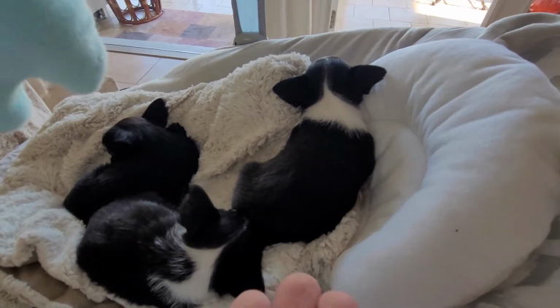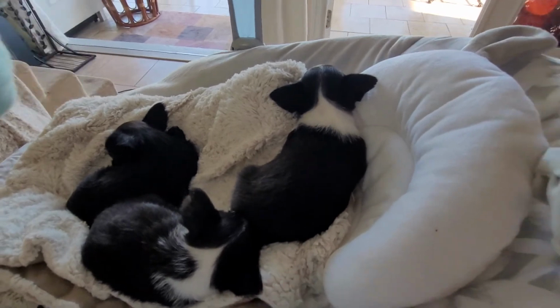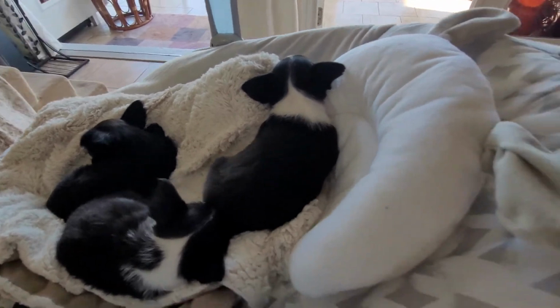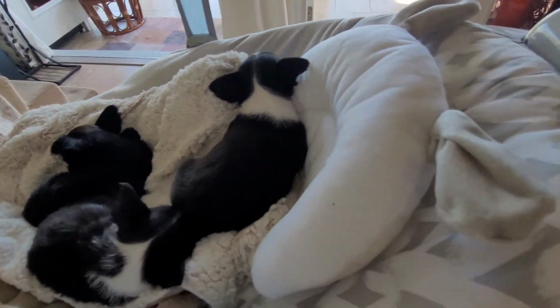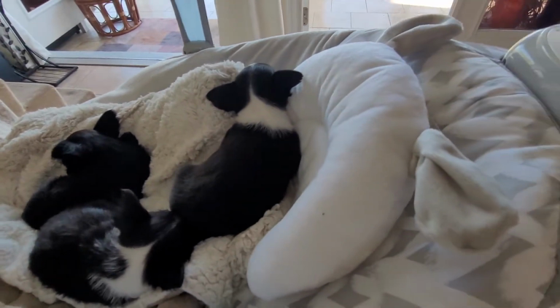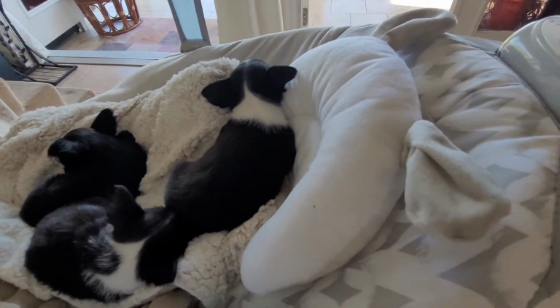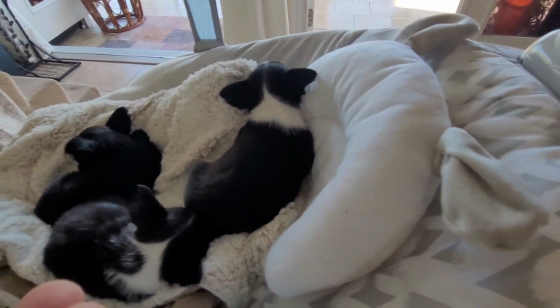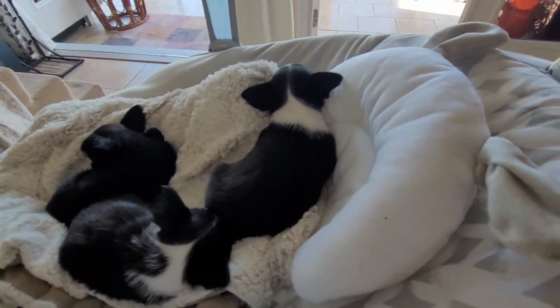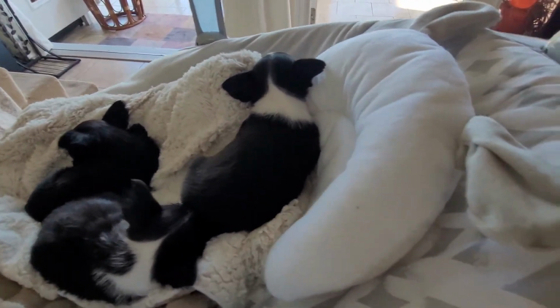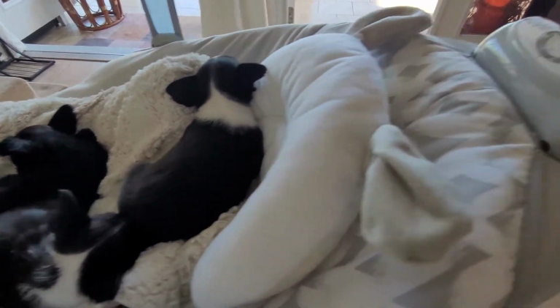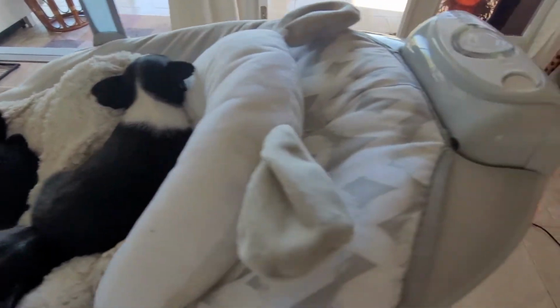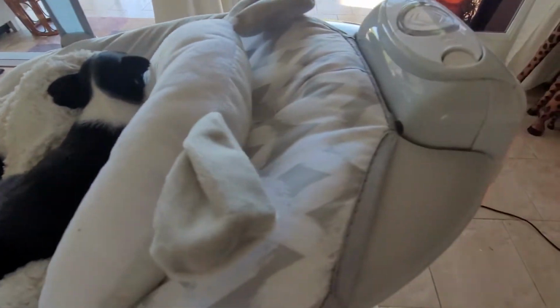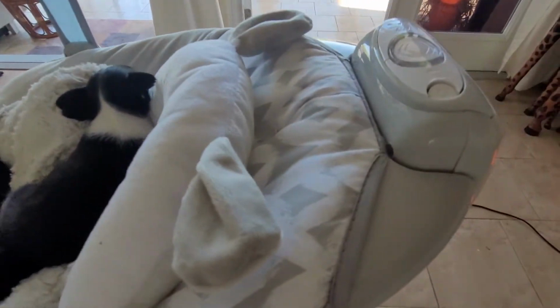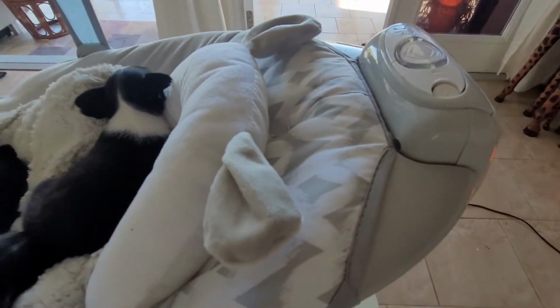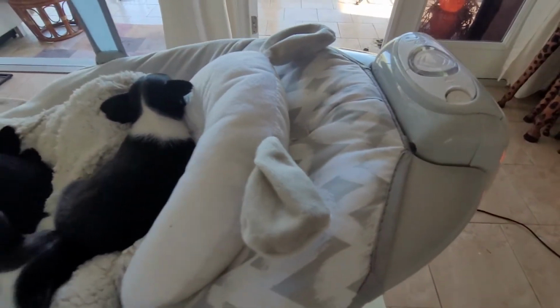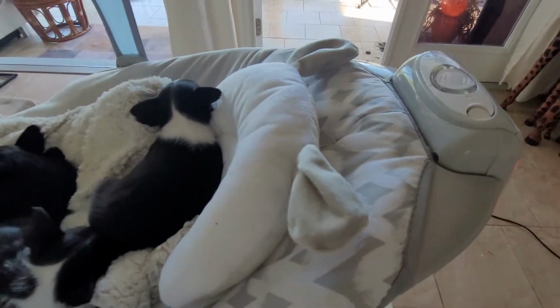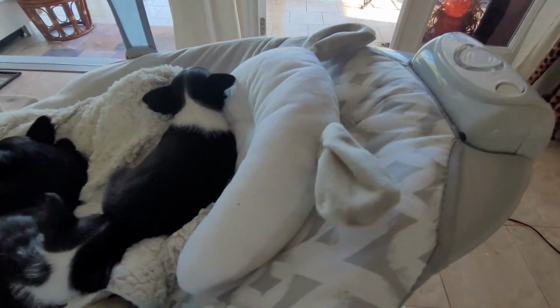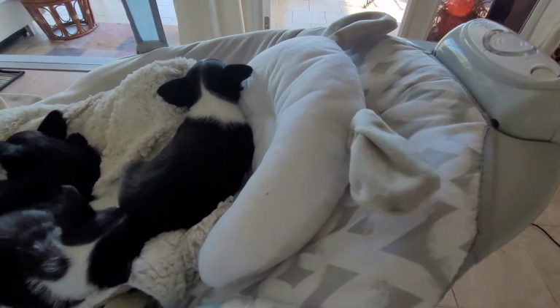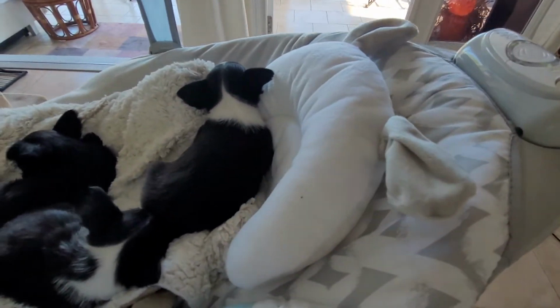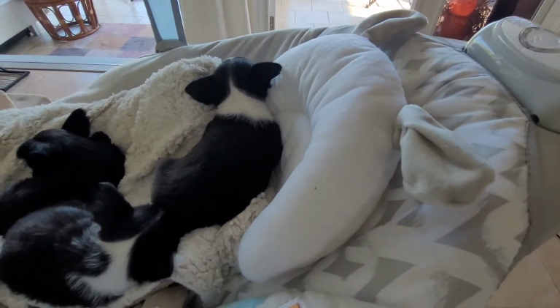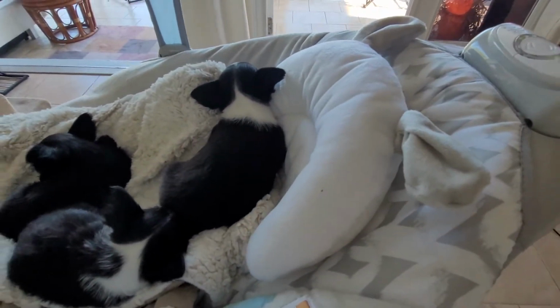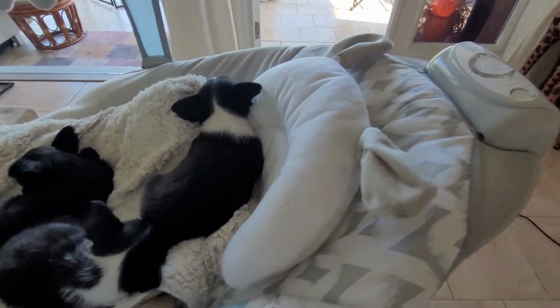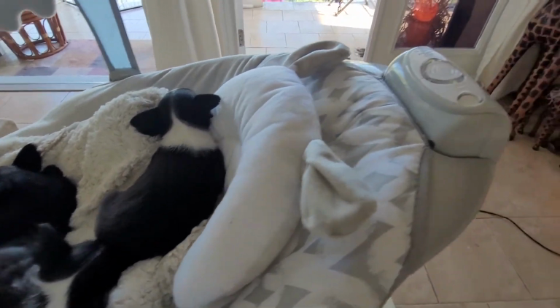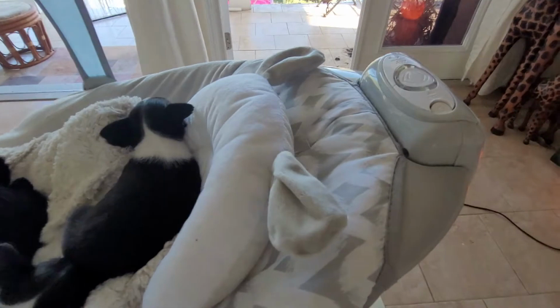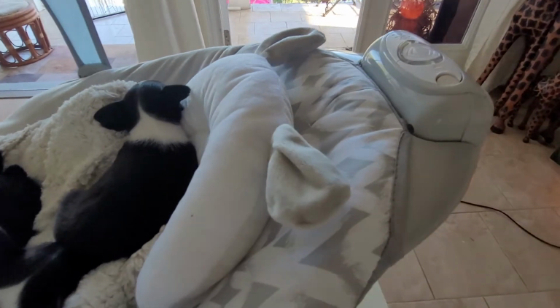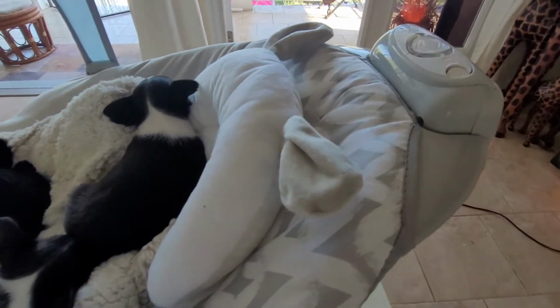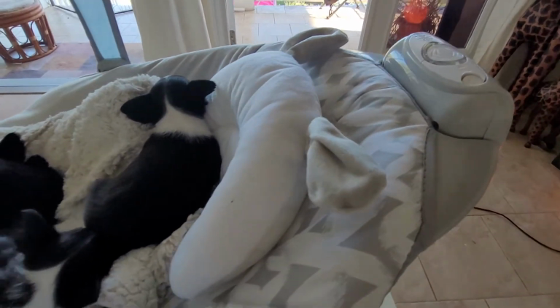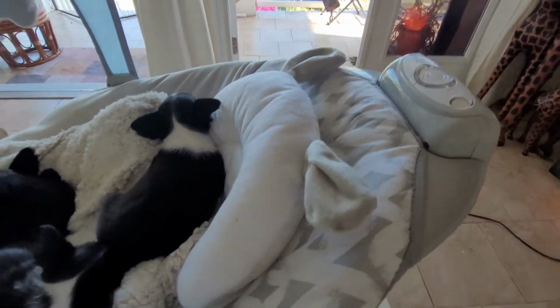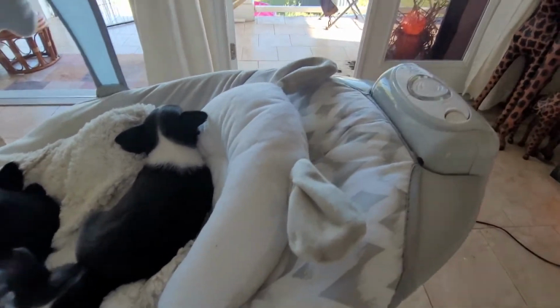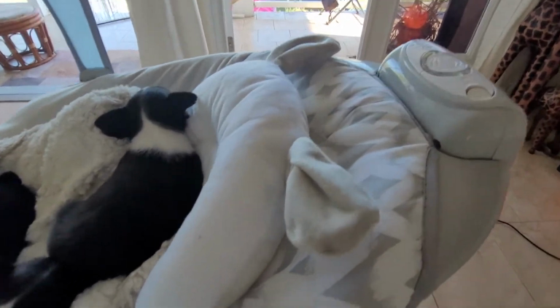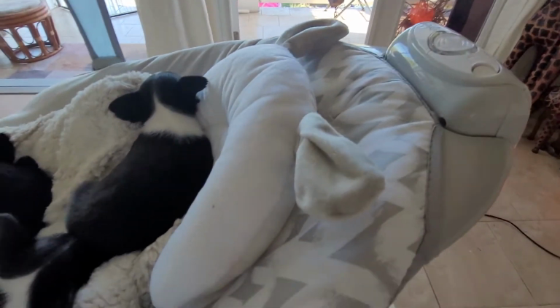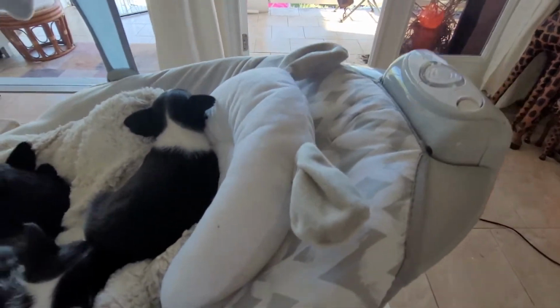The puppies just love it. Usually there's a baby in here, but these are baby puppies and they enjoy it too. This is the coolest rocker I've ever seen in my entire life.